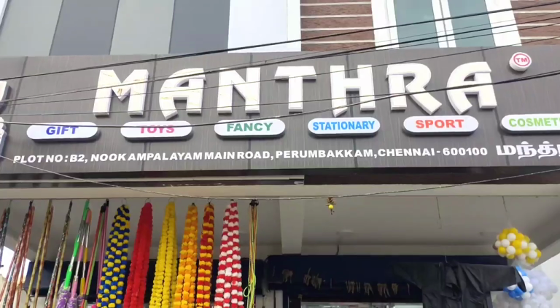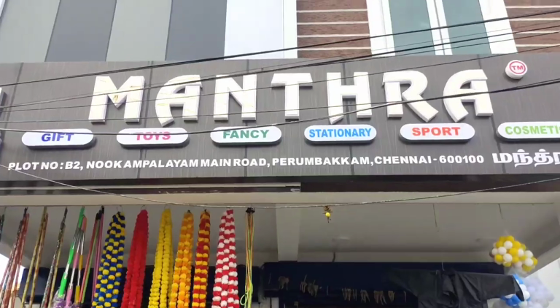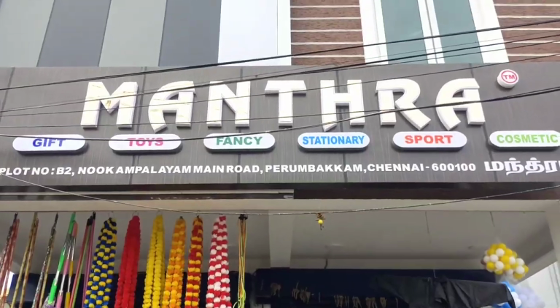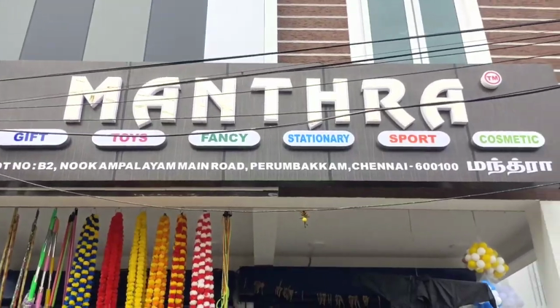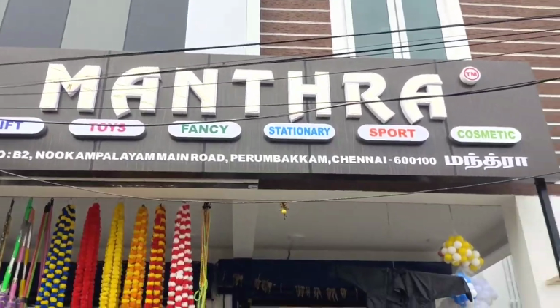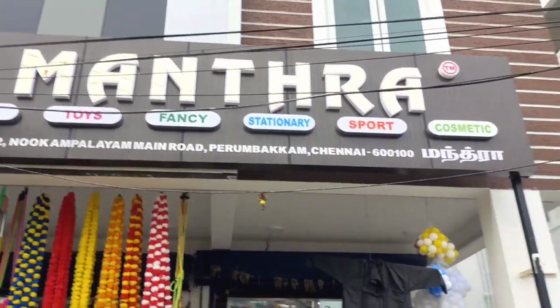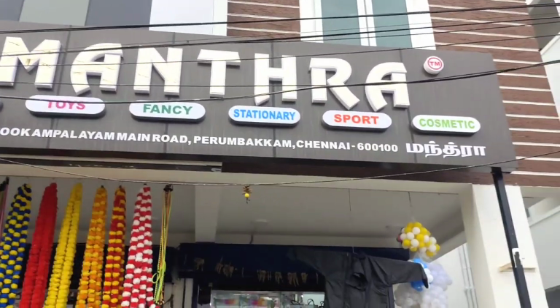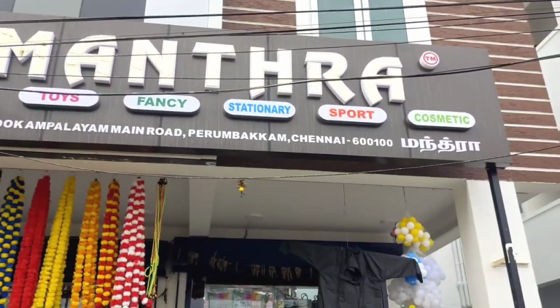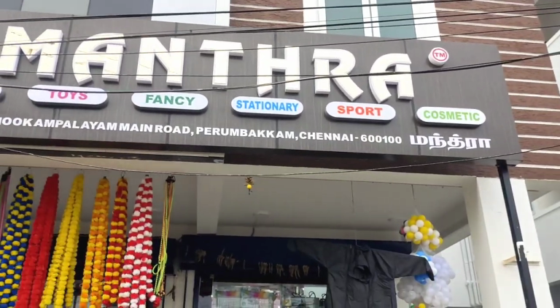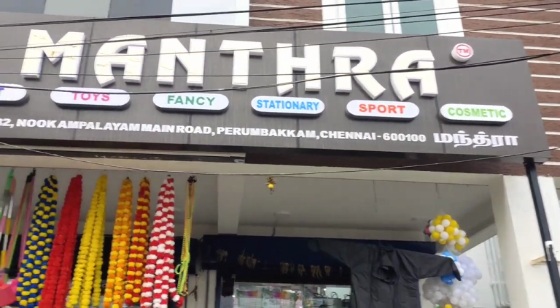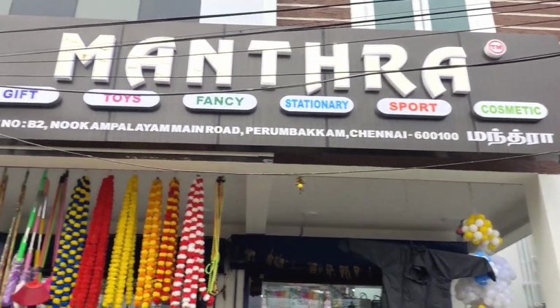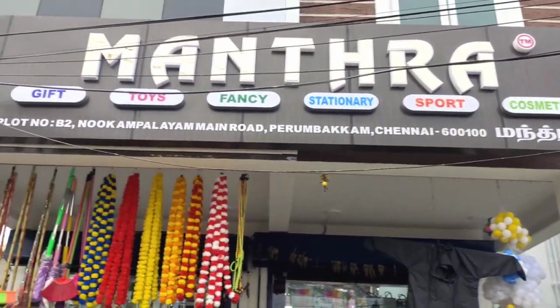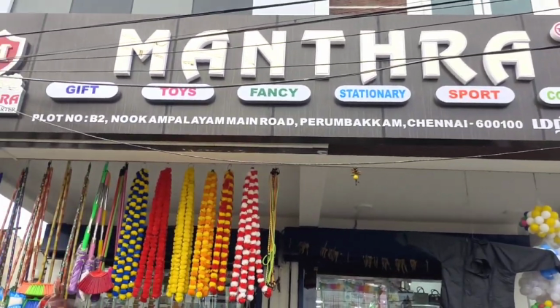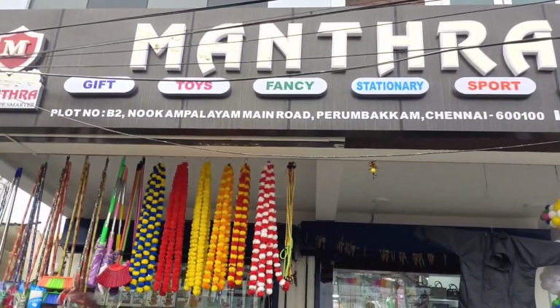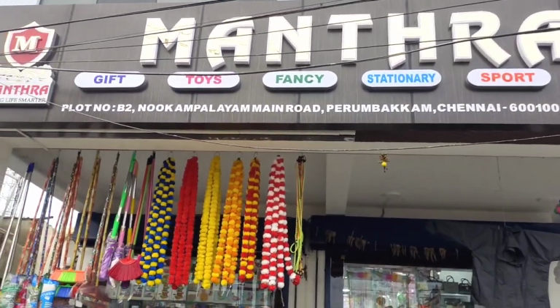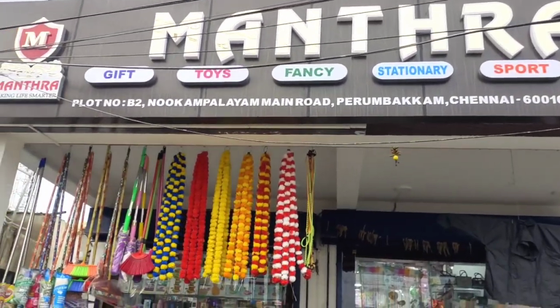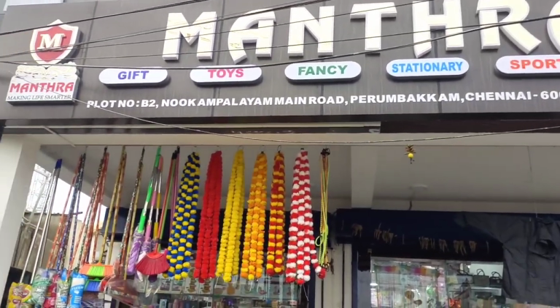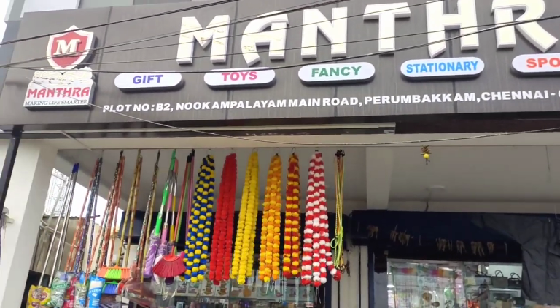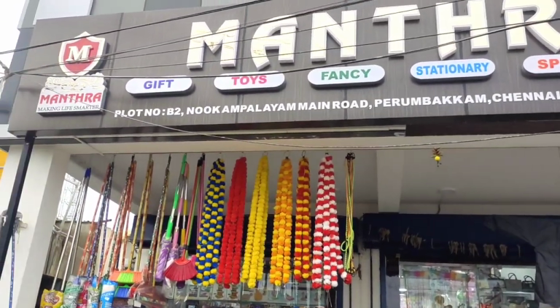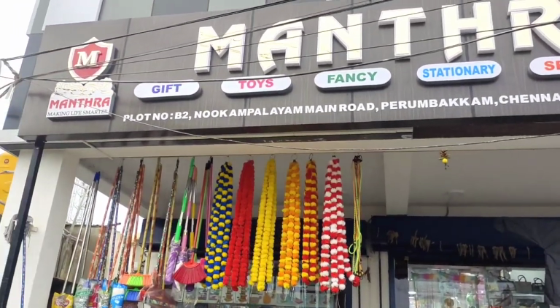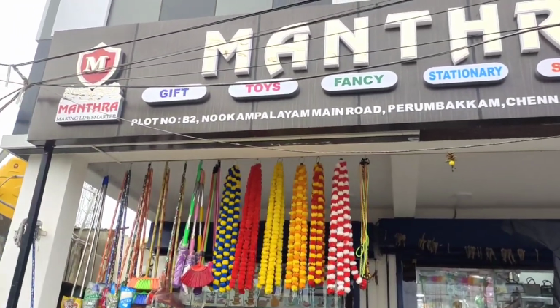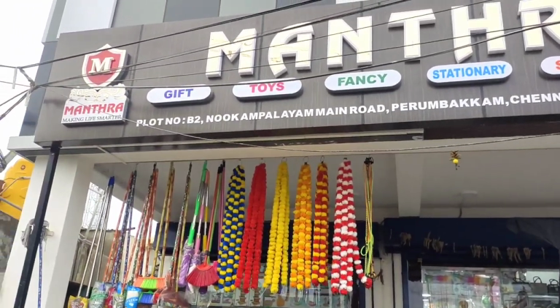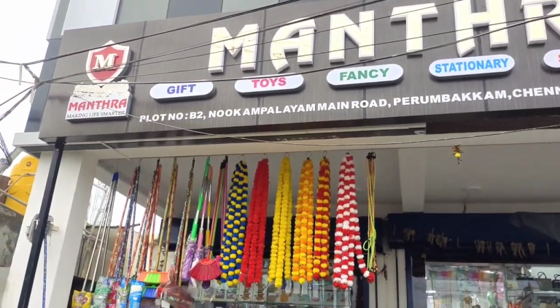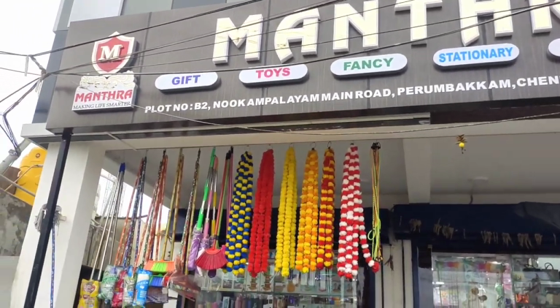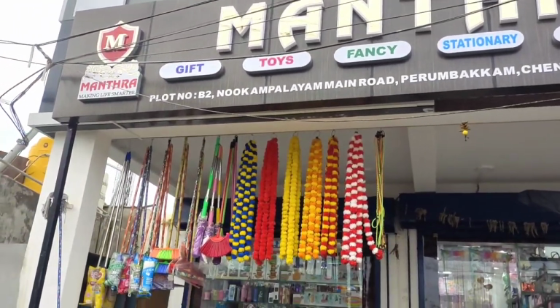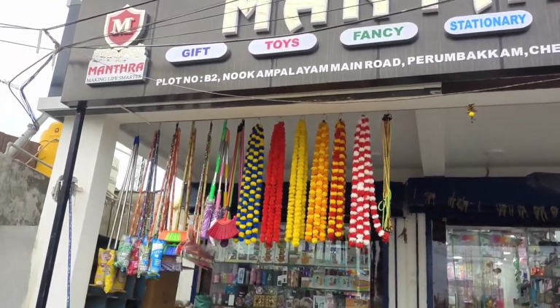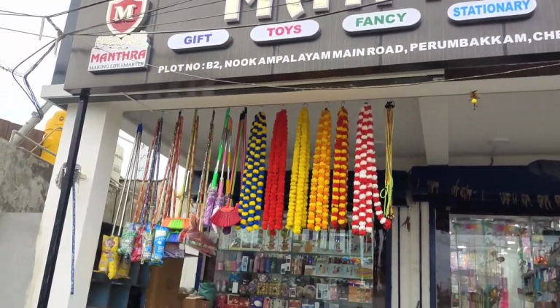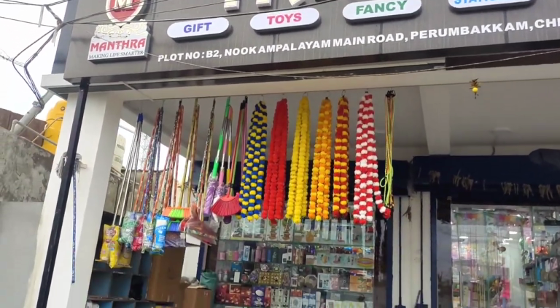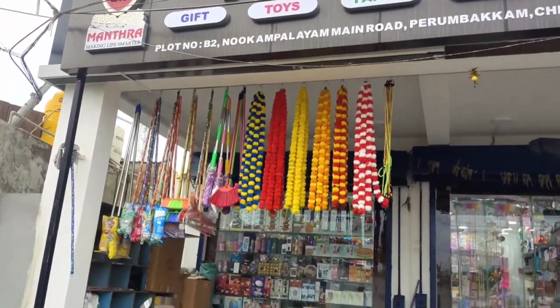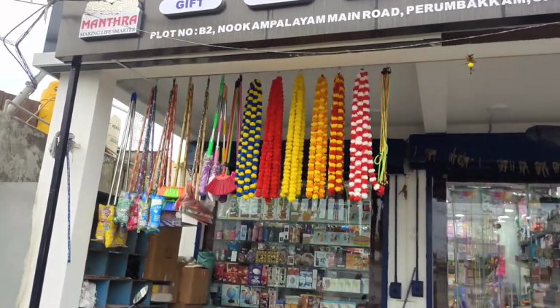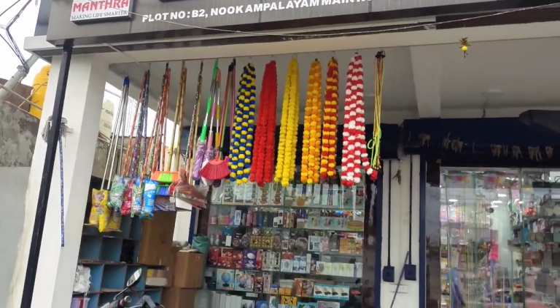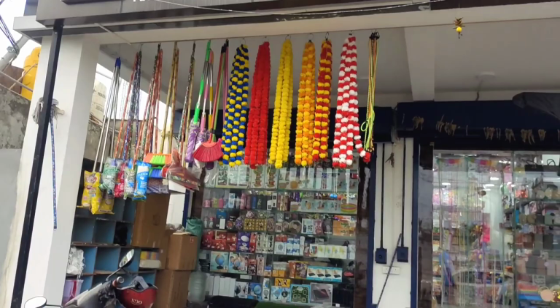Hi friends, welcome to Craft Tamil Channel. In this video, I have visited a shop recently.